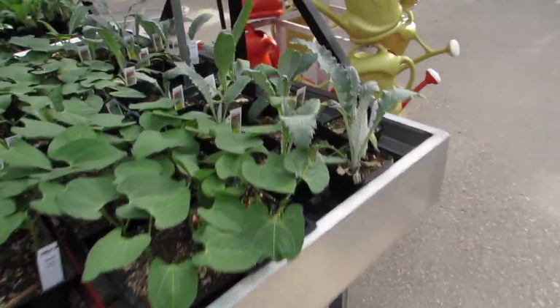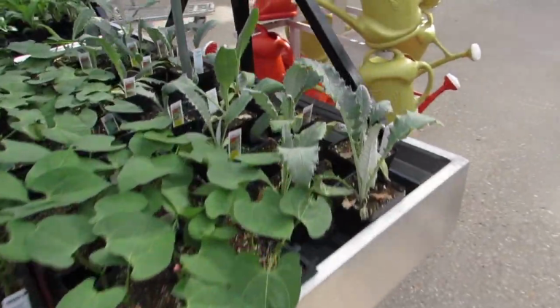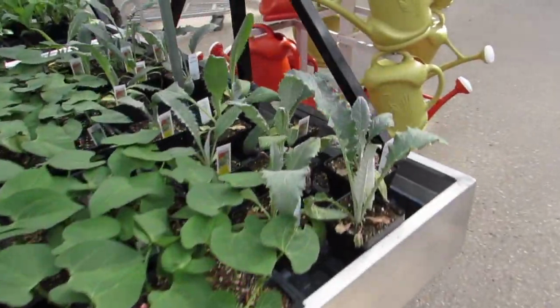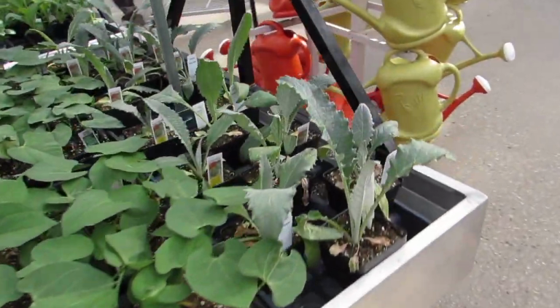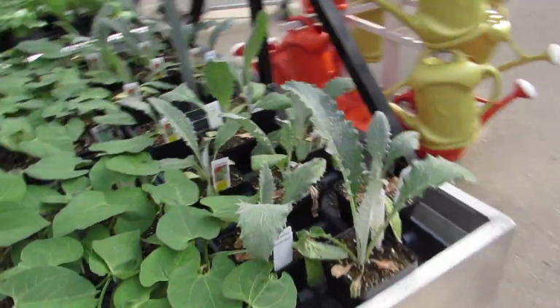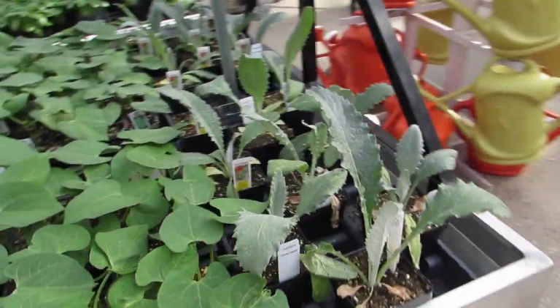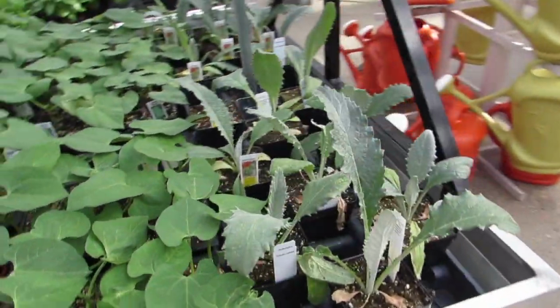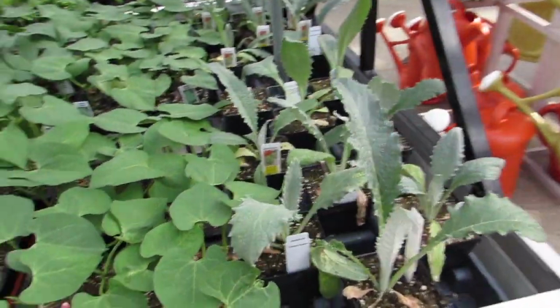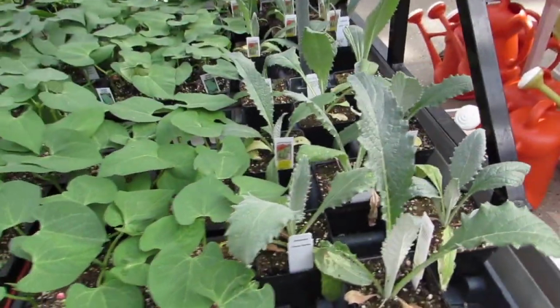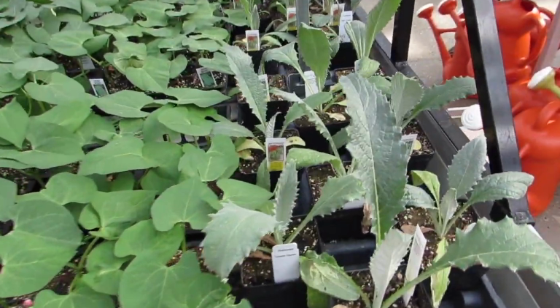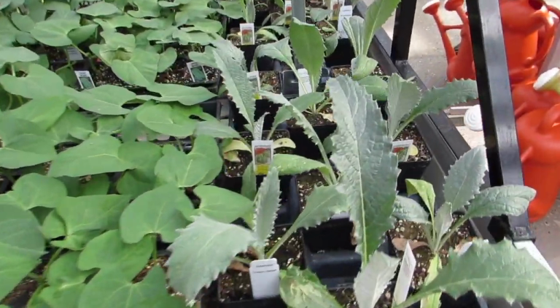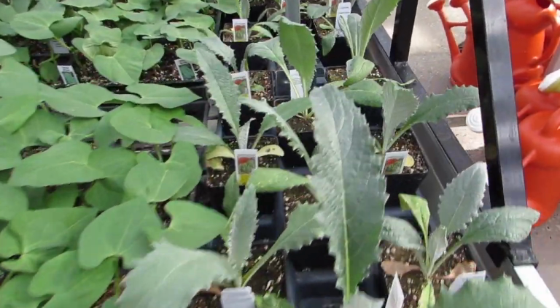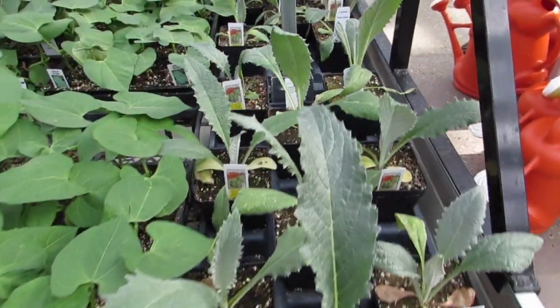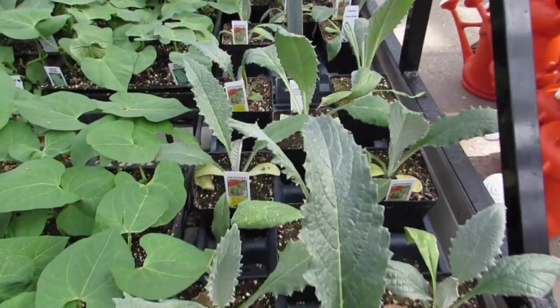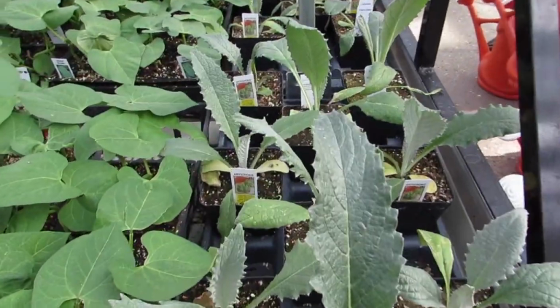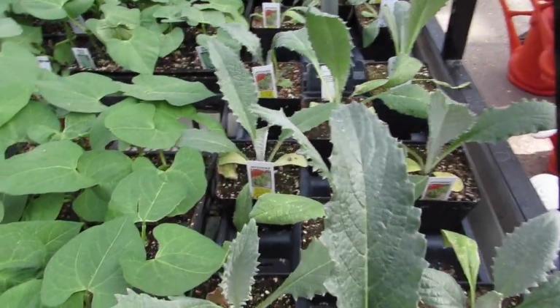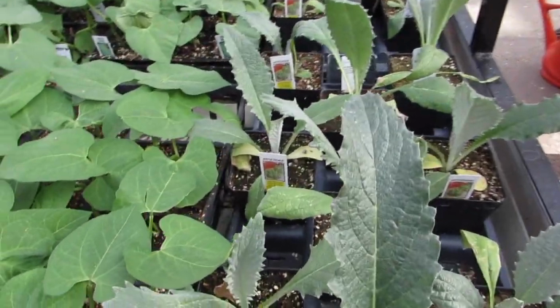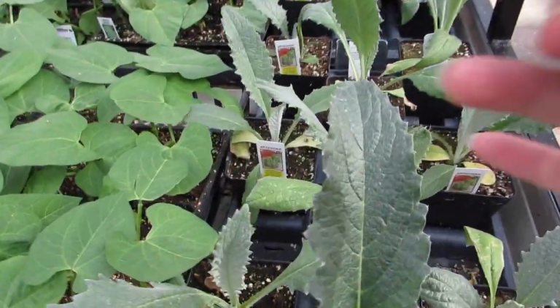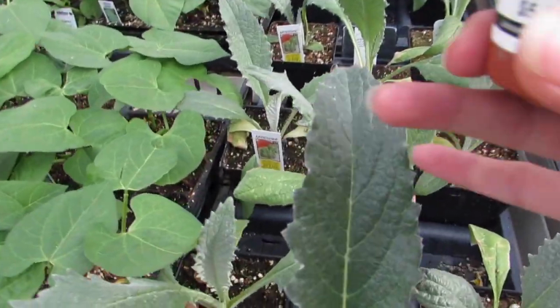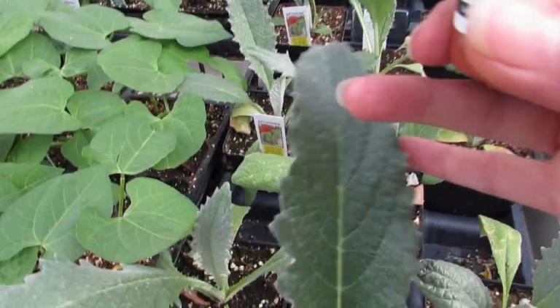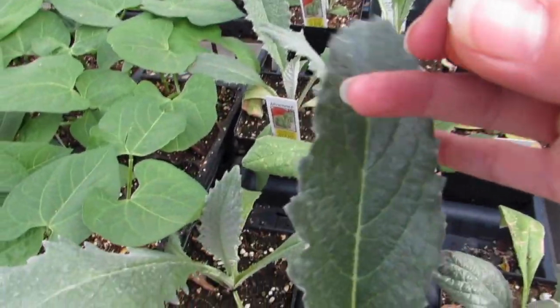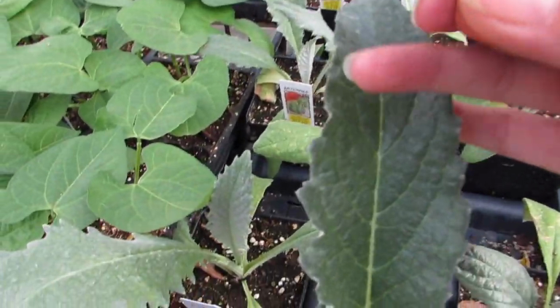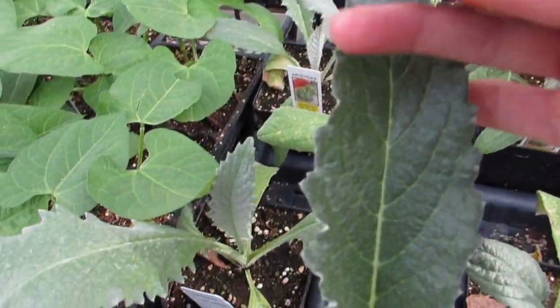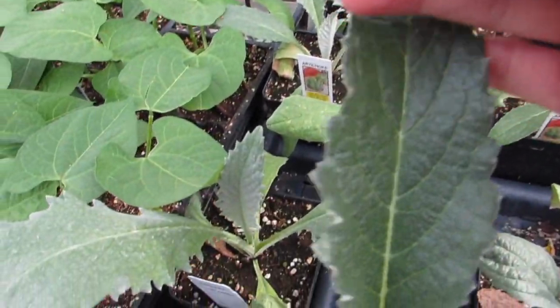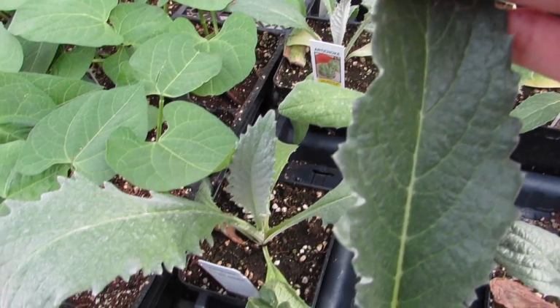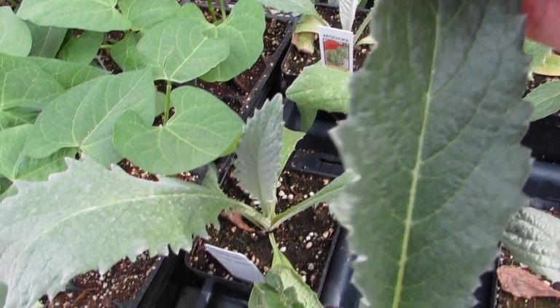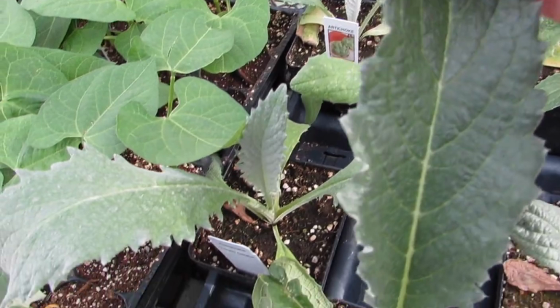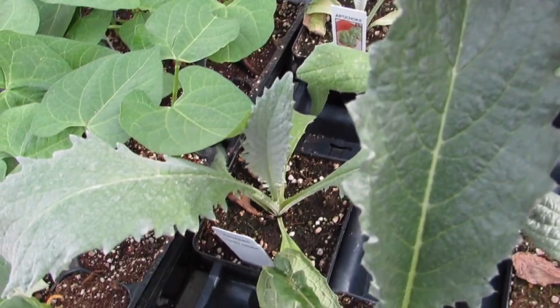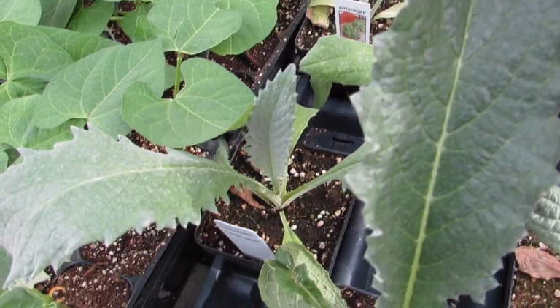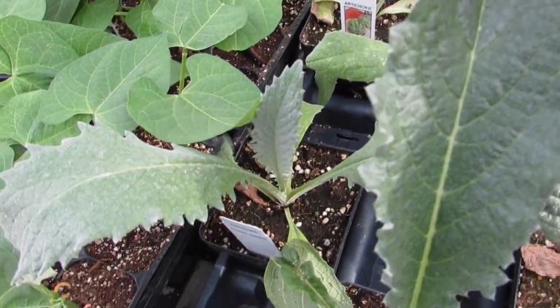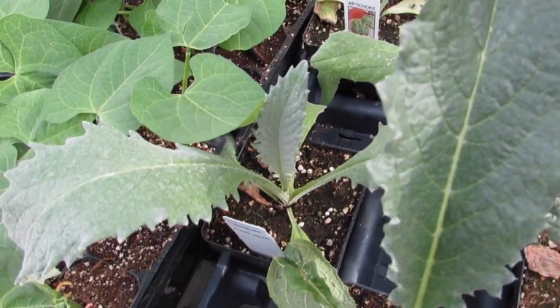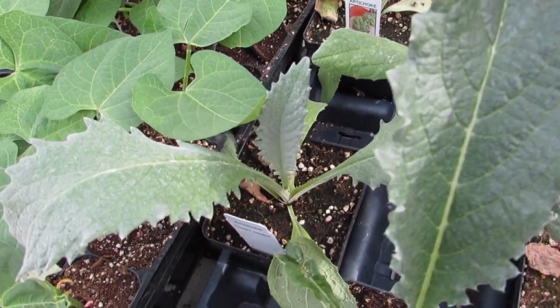The artichoke. But artichokes are two years — look at the beautiful leaves.